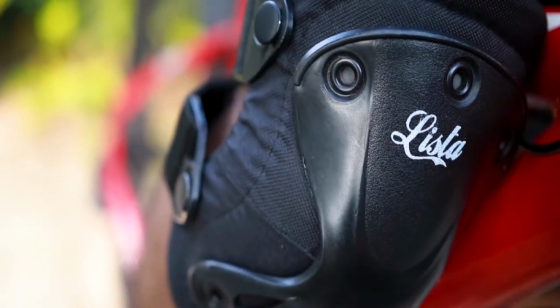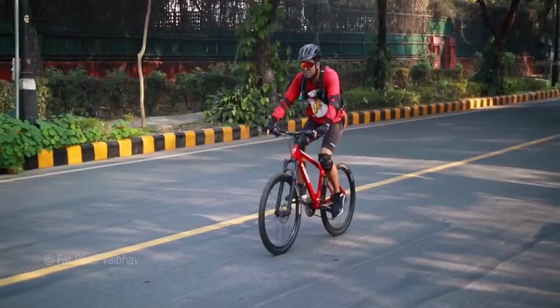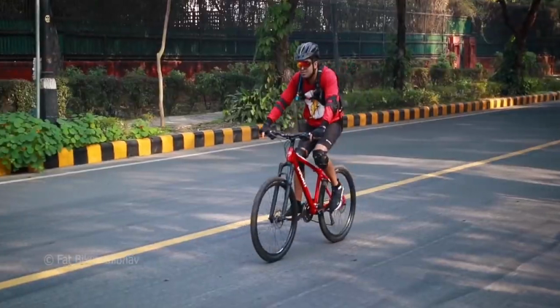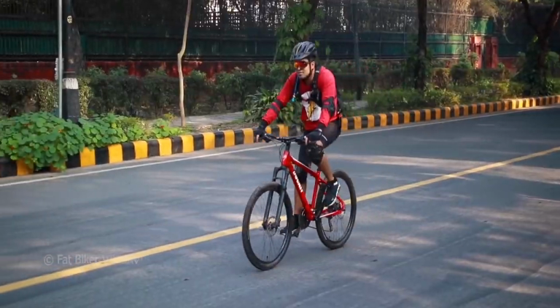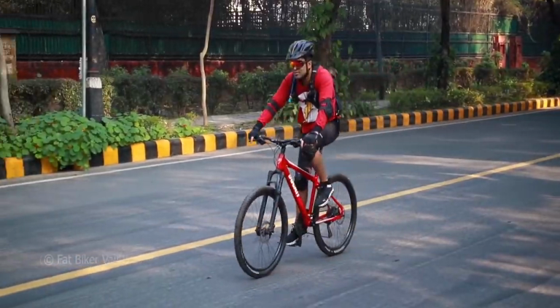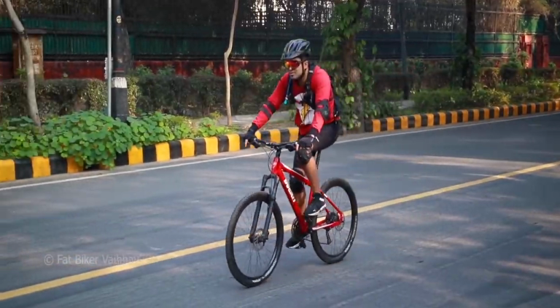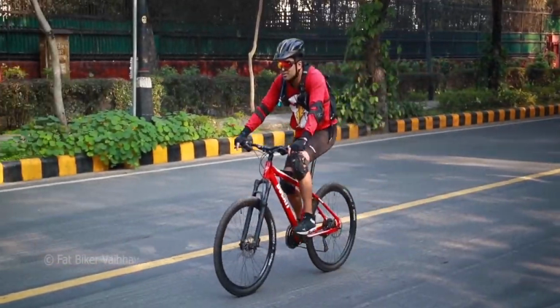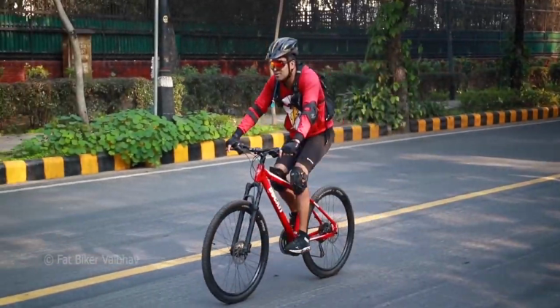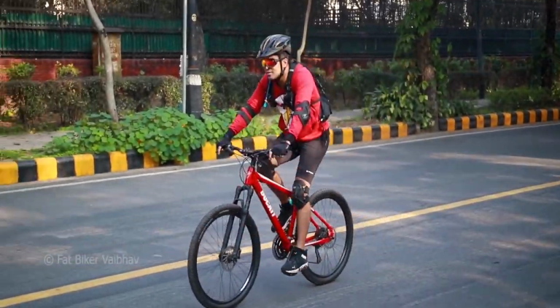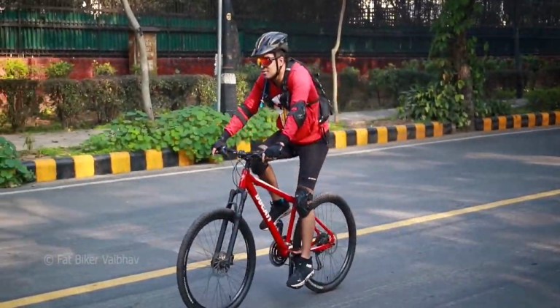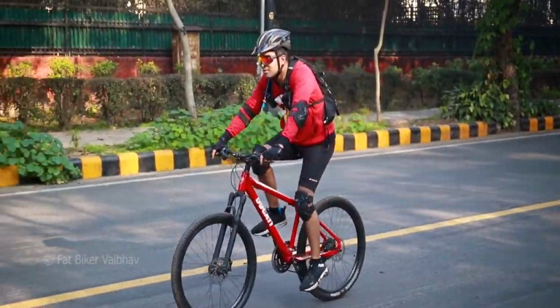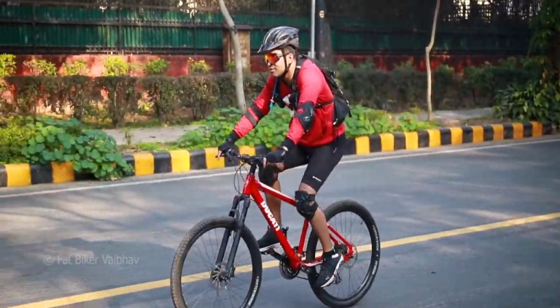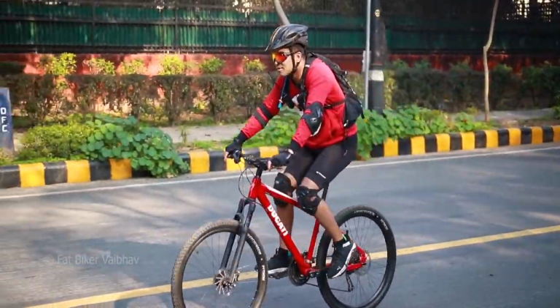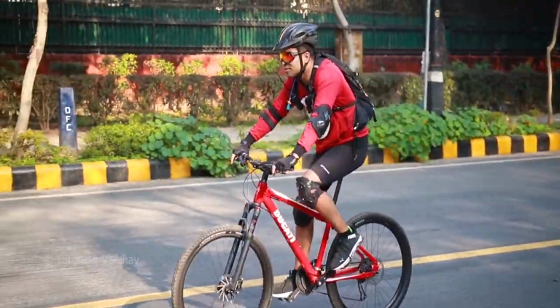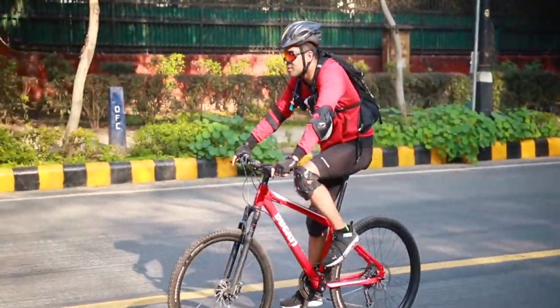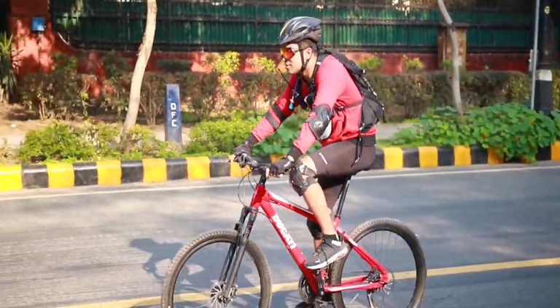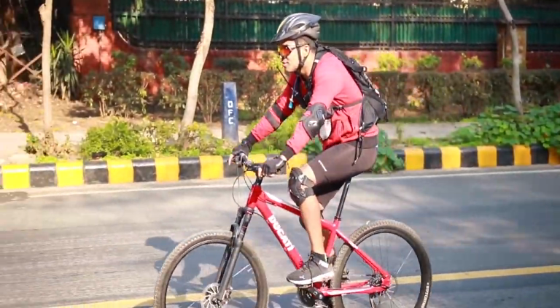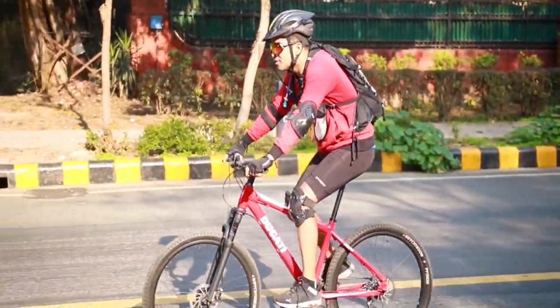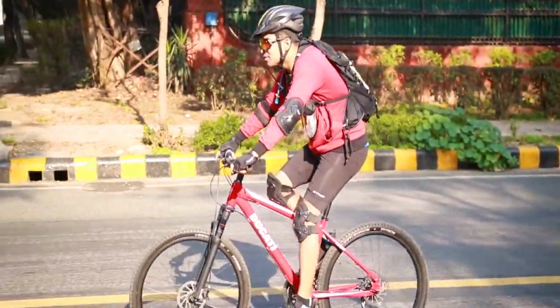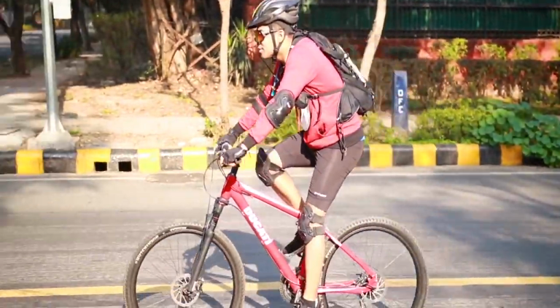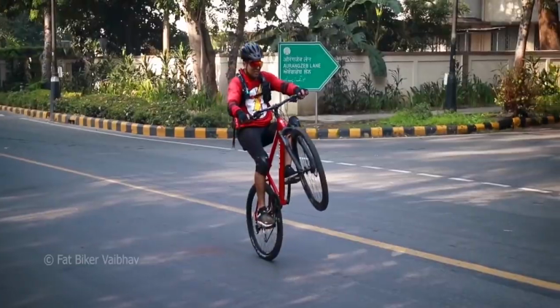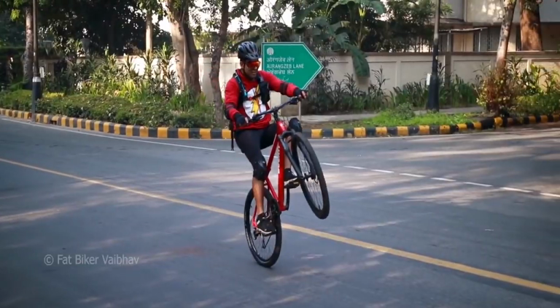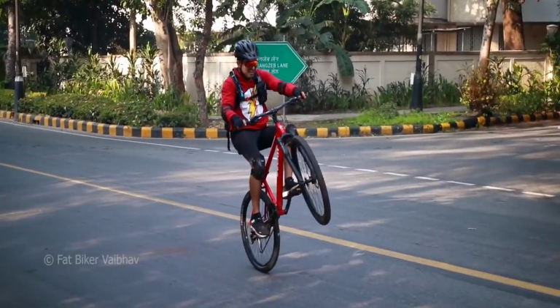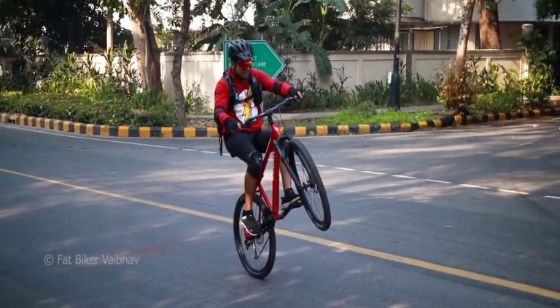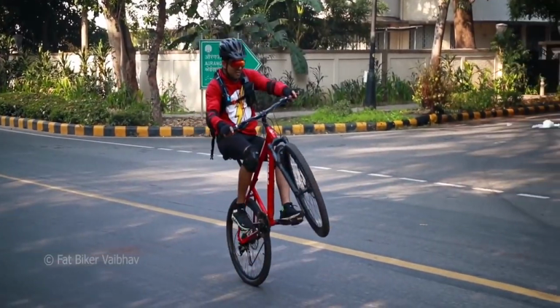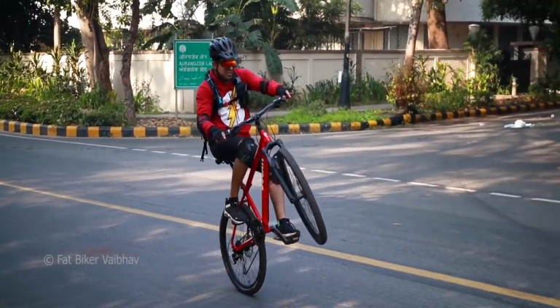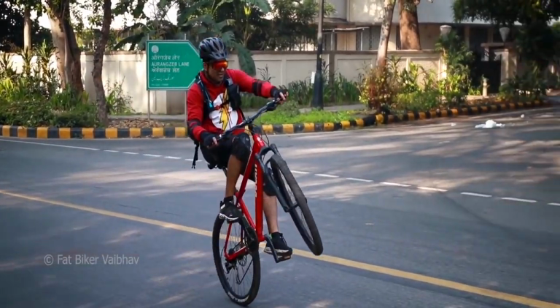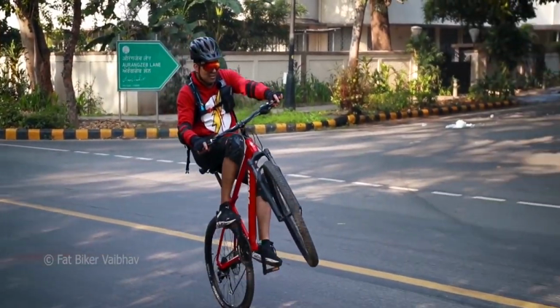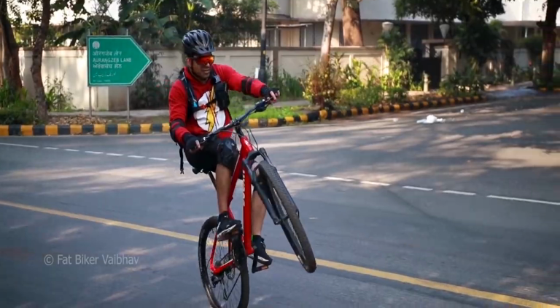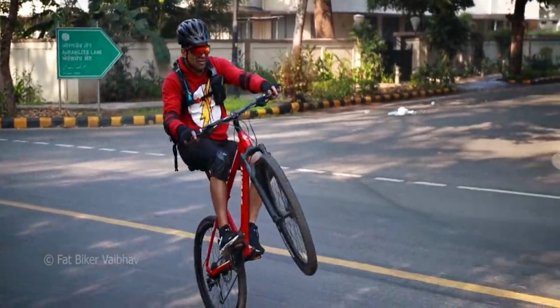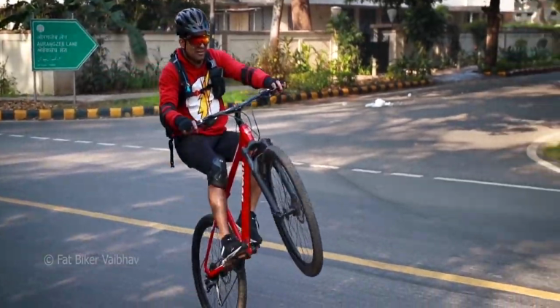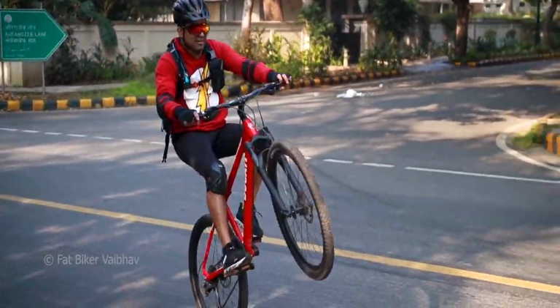When you wear it while cycling, it will be safe for you. Even if you are doing stunt riding, it will be safe for you.